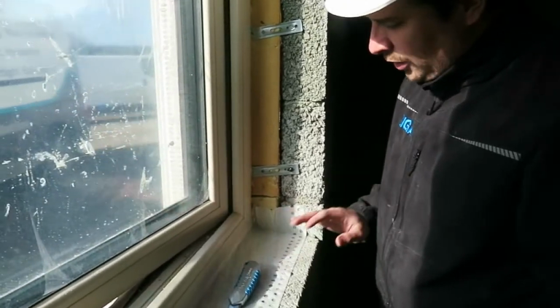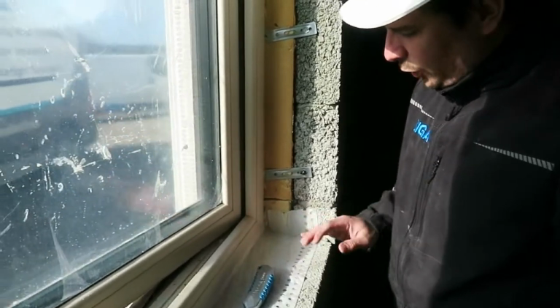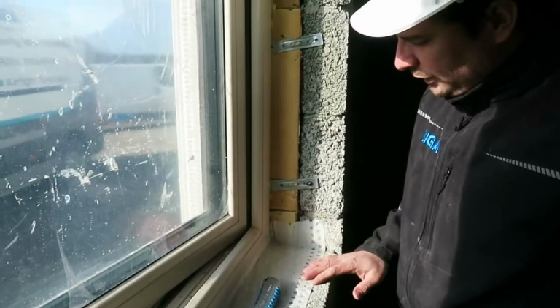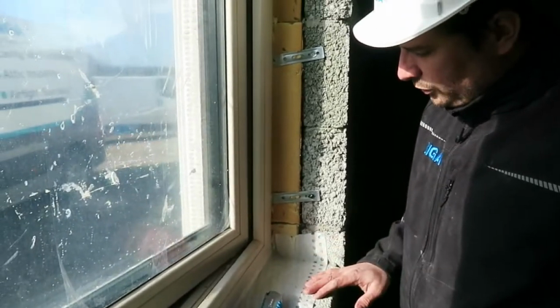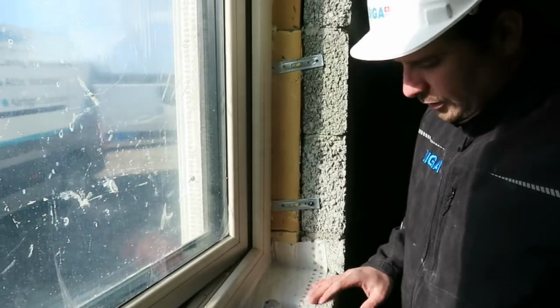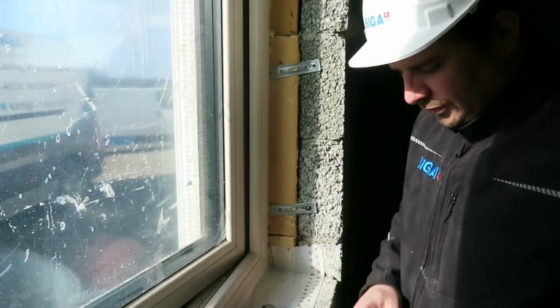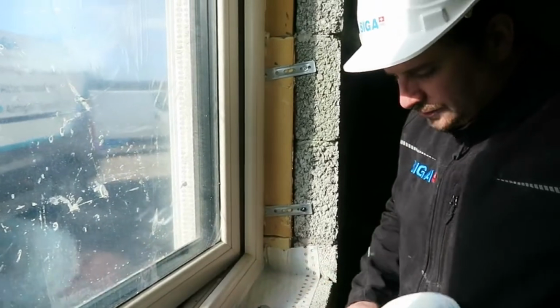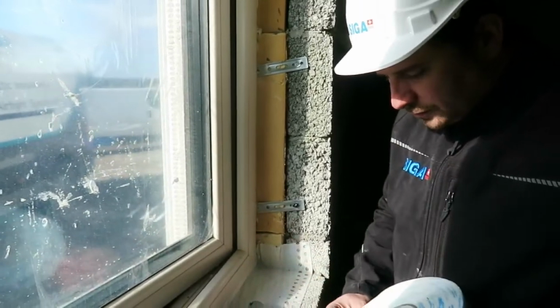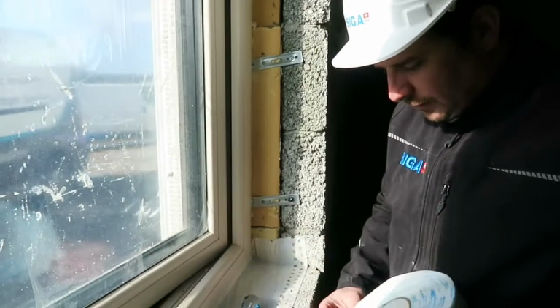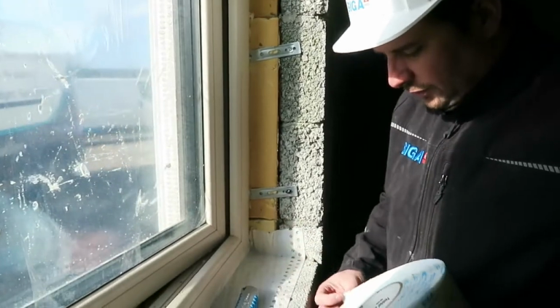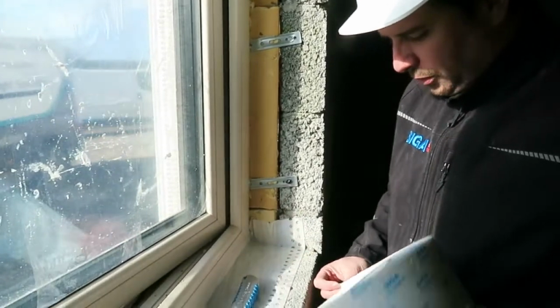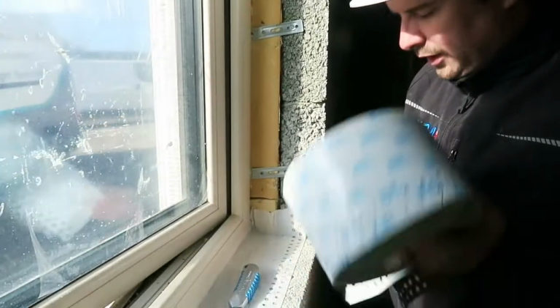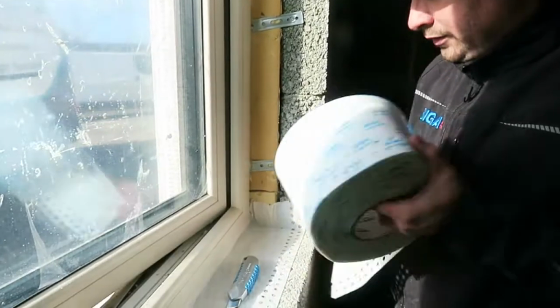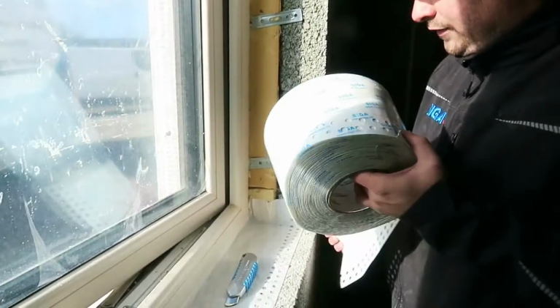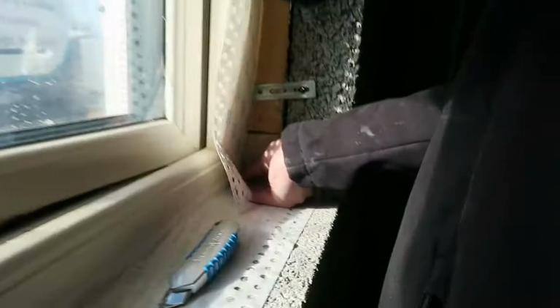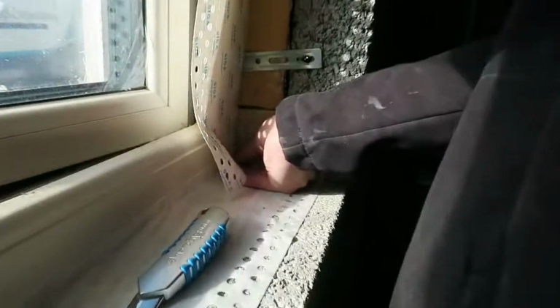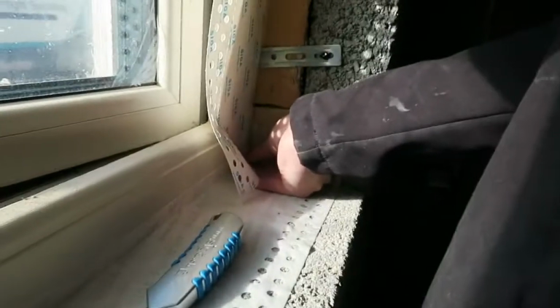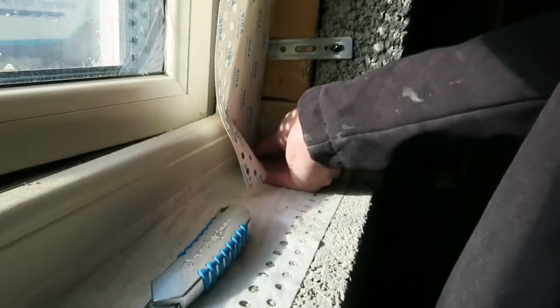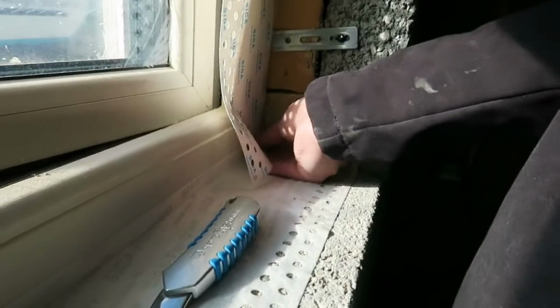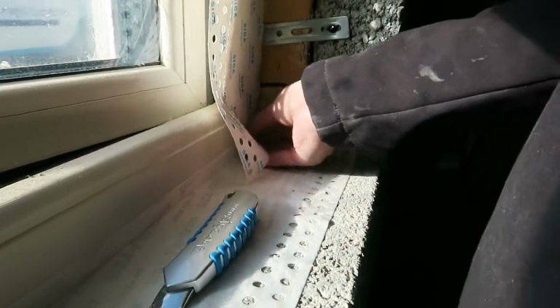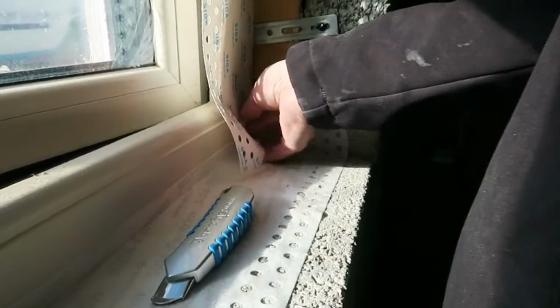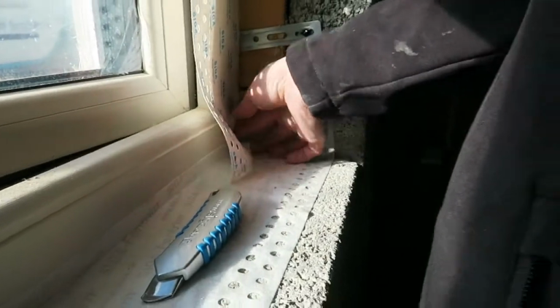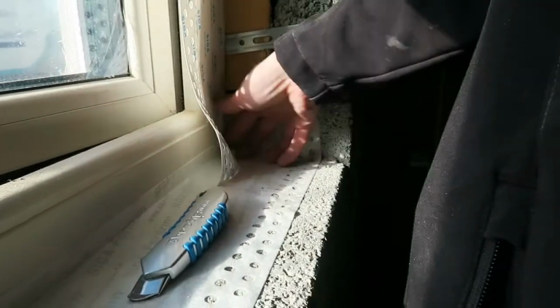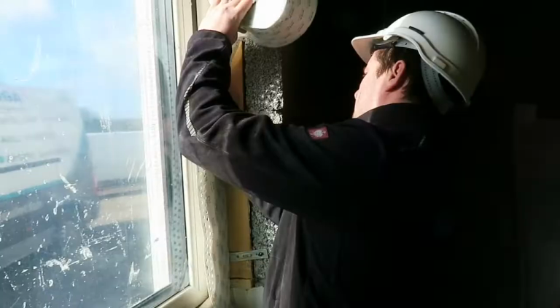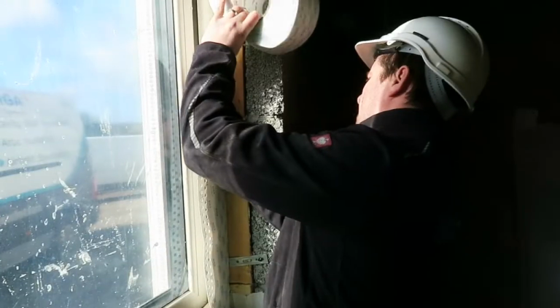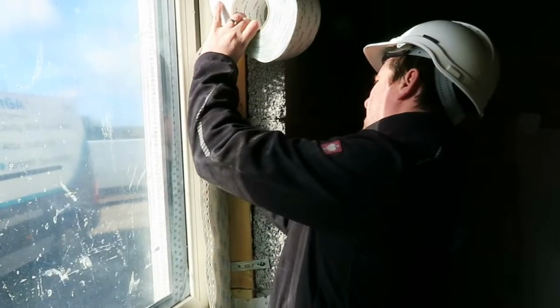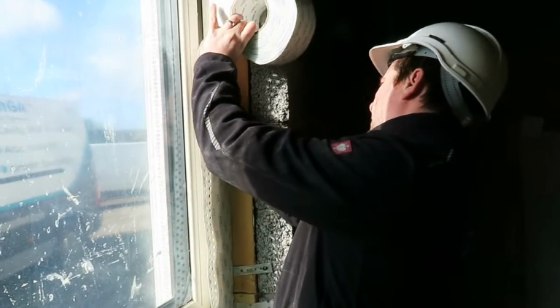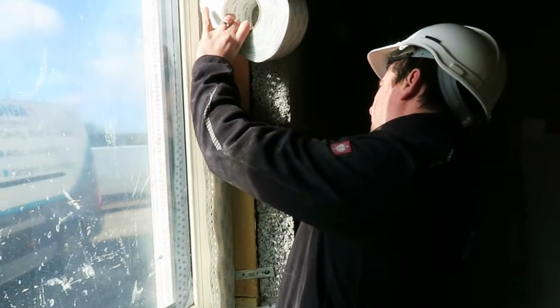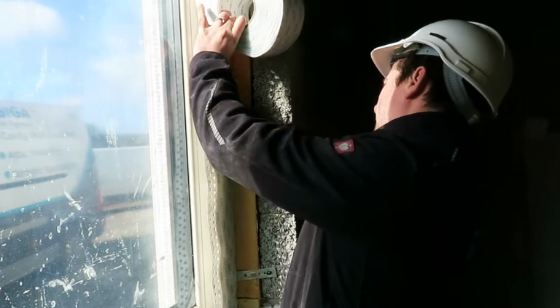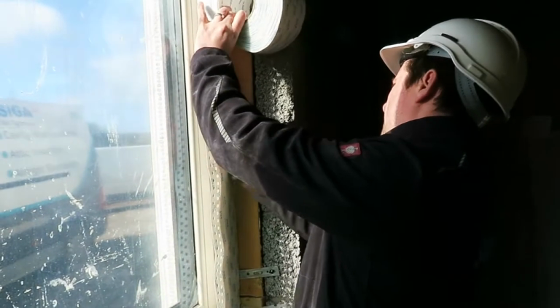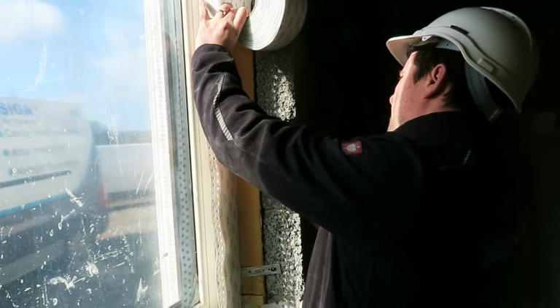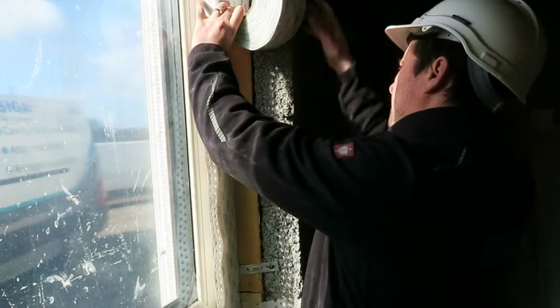All we need to do now is pull our Fentrum nice and square to the bottom of the window.